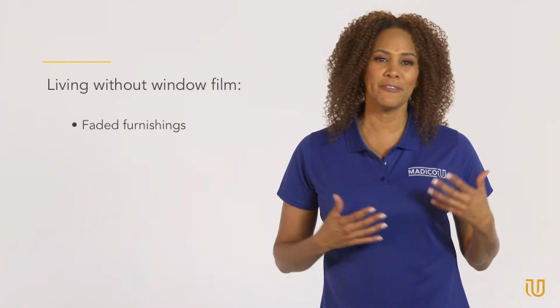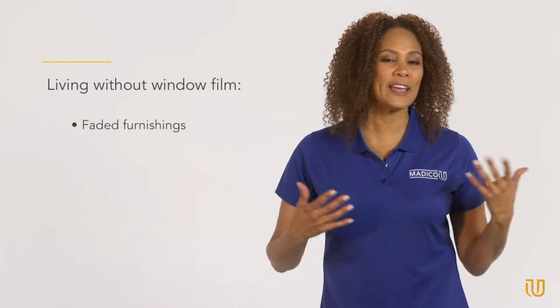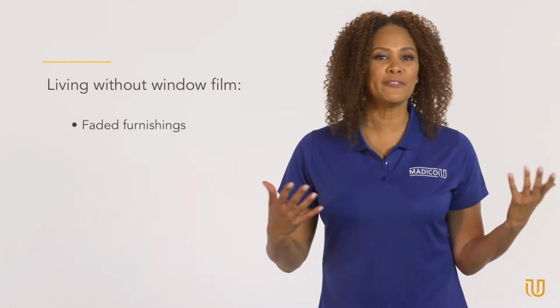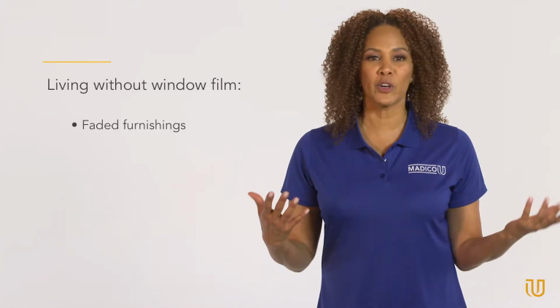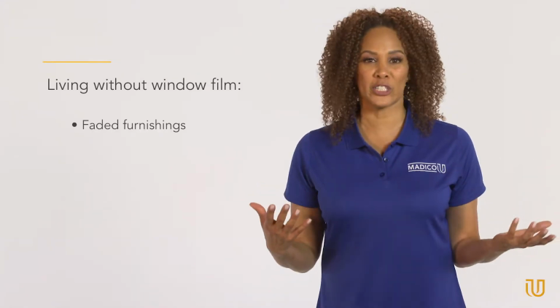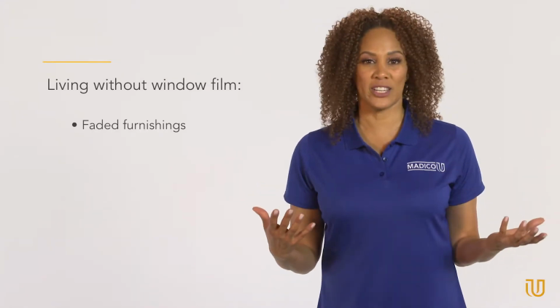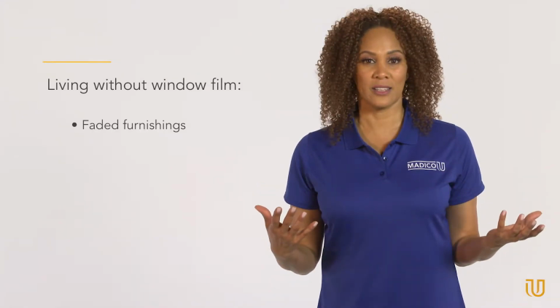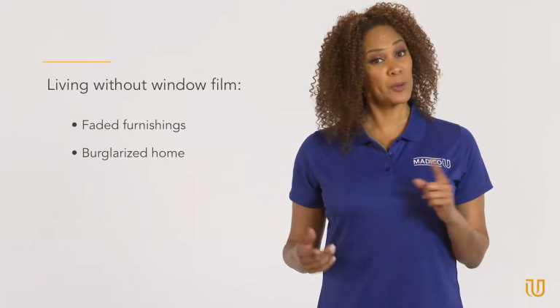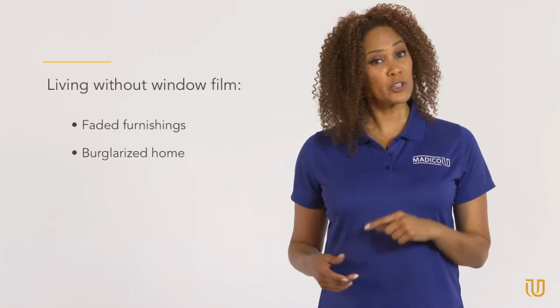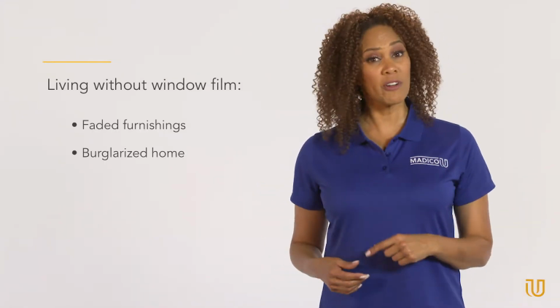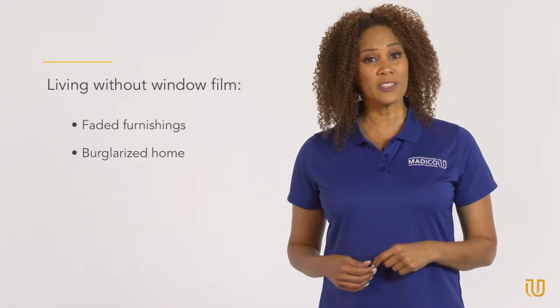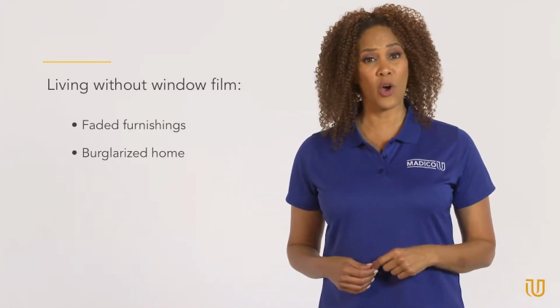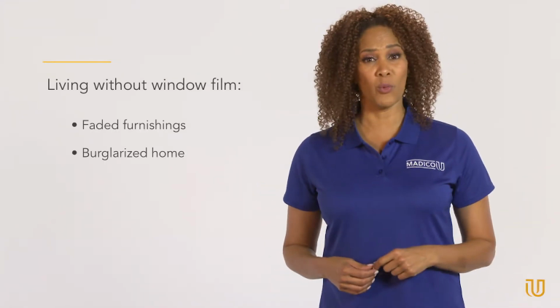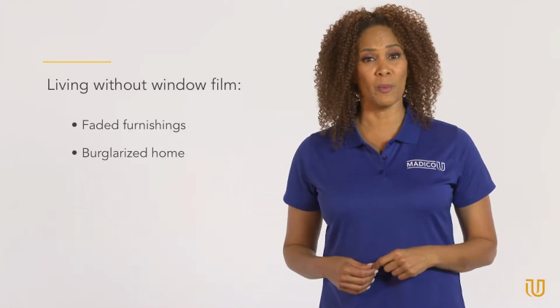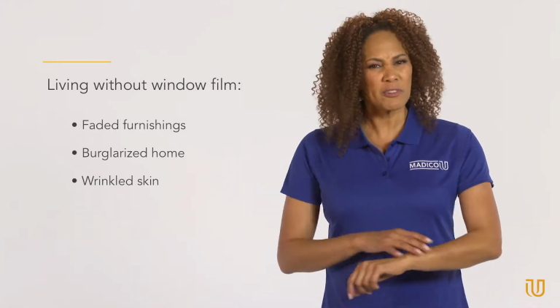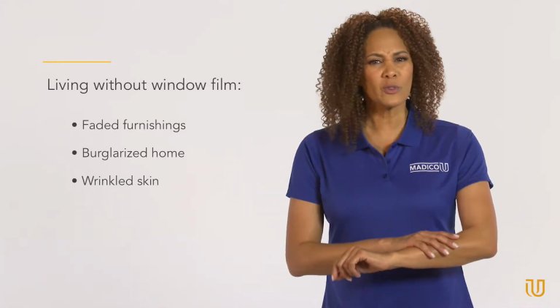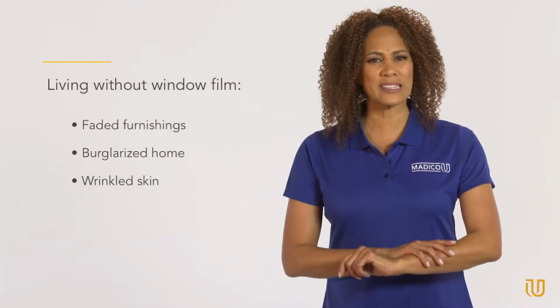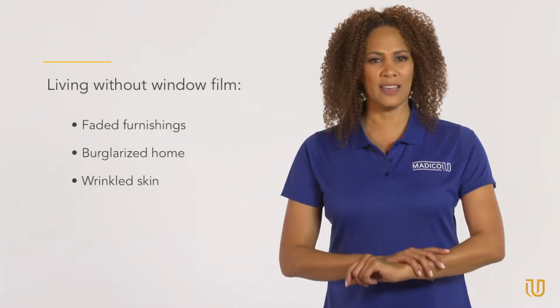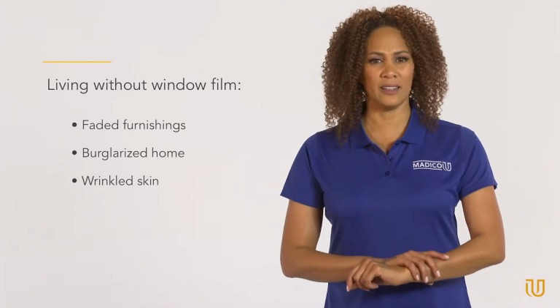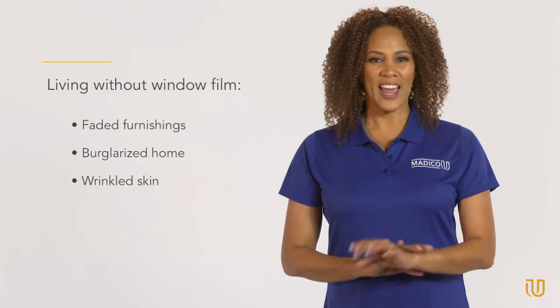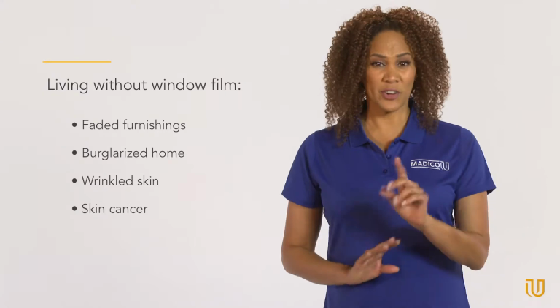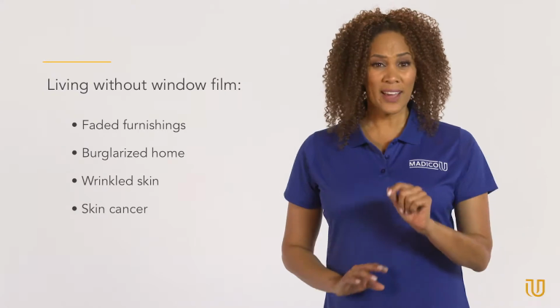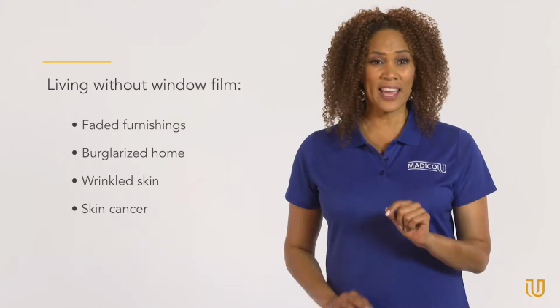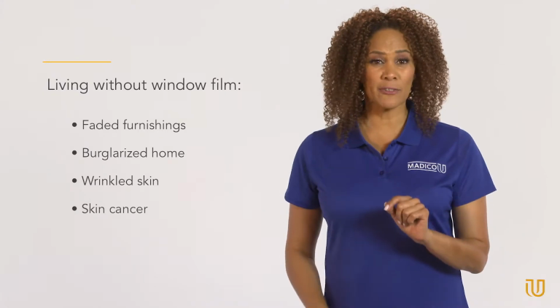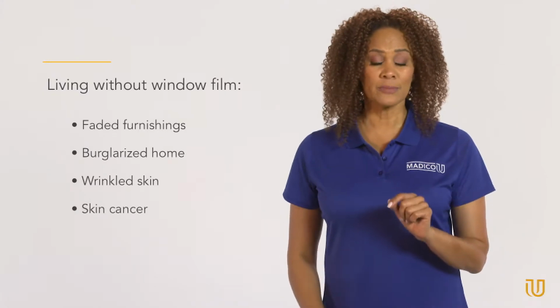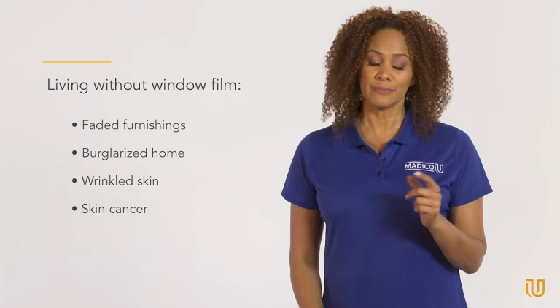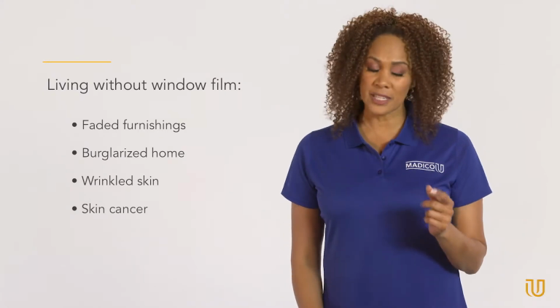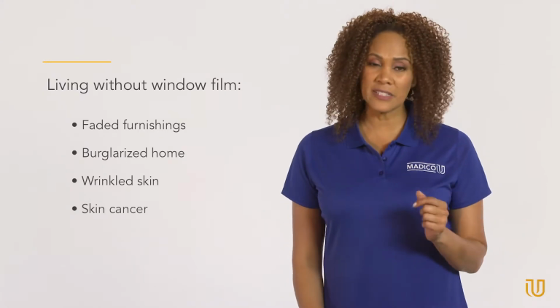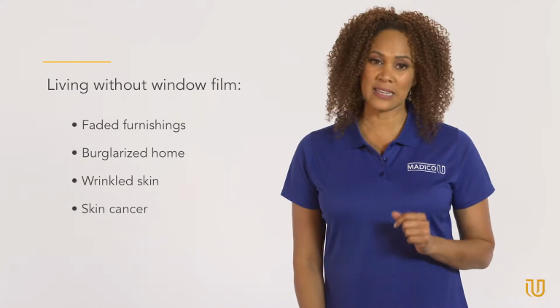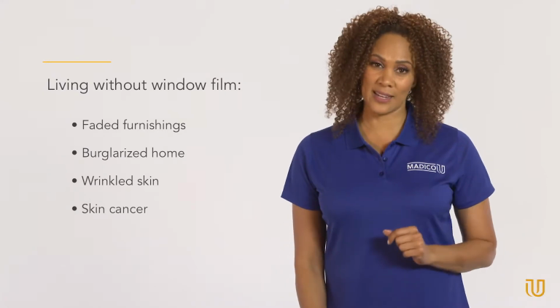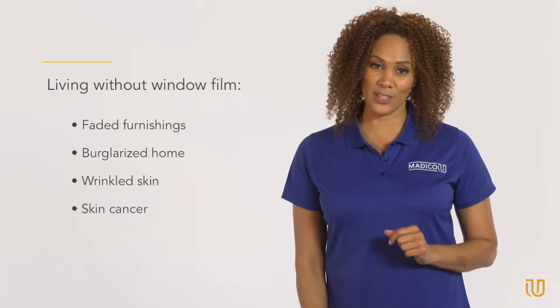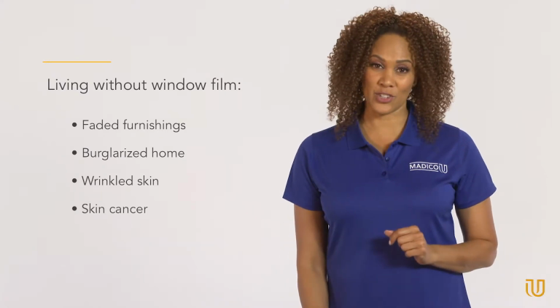The faded furnishings, the burglarized home, the wrinkled skin, and if you're not careful, even skin cancer.